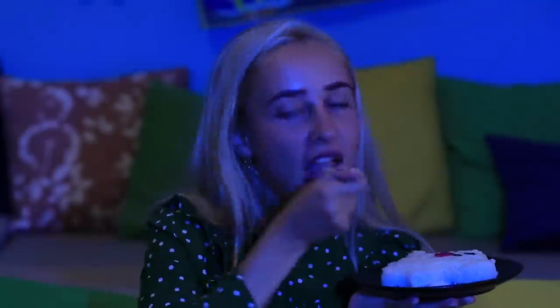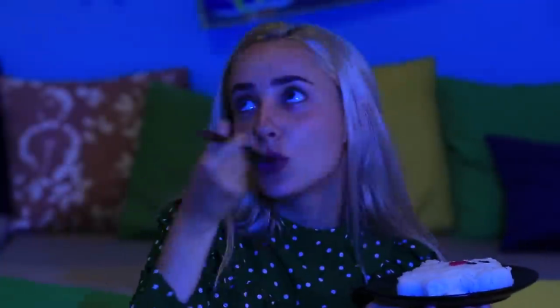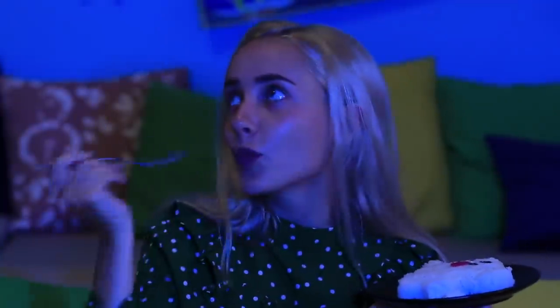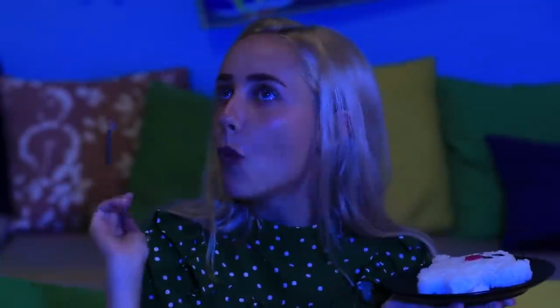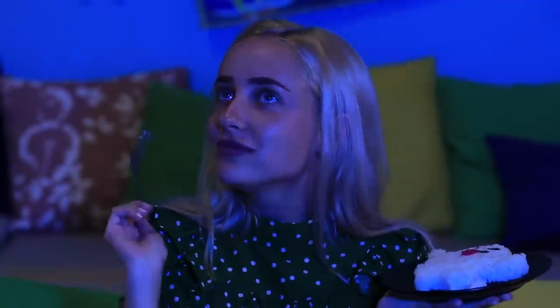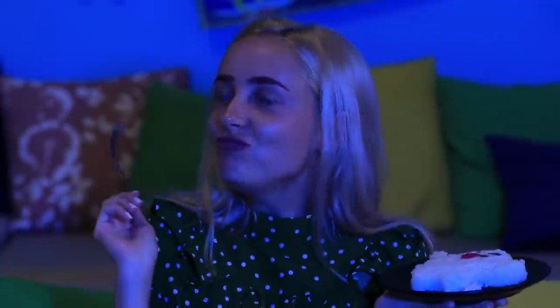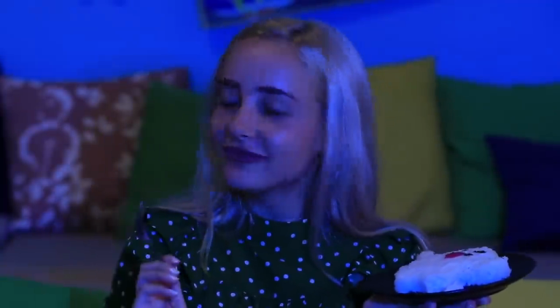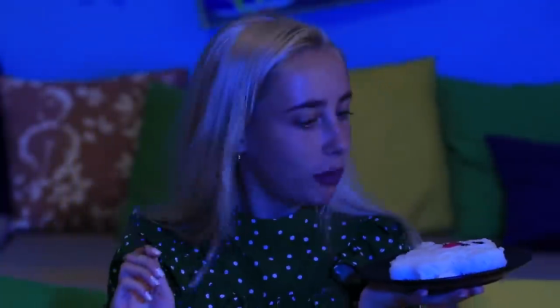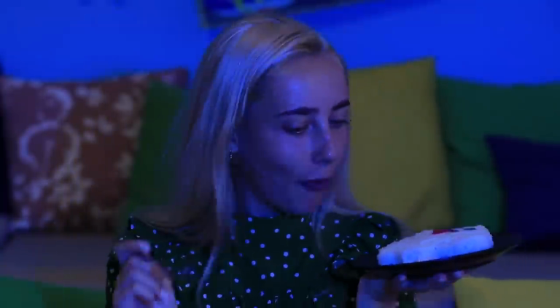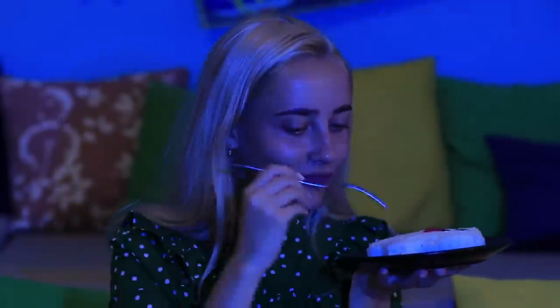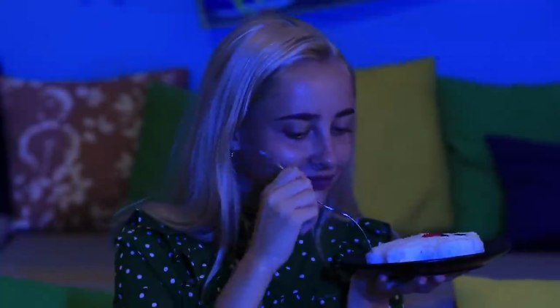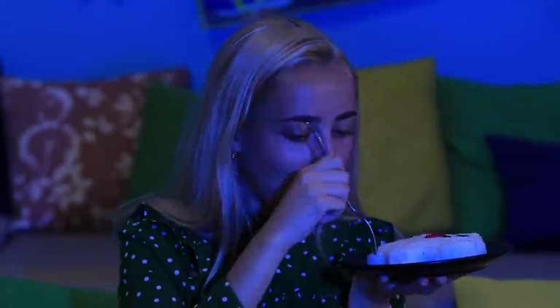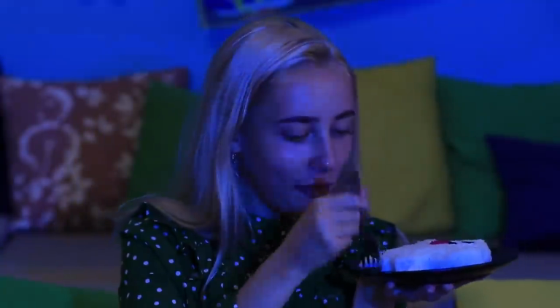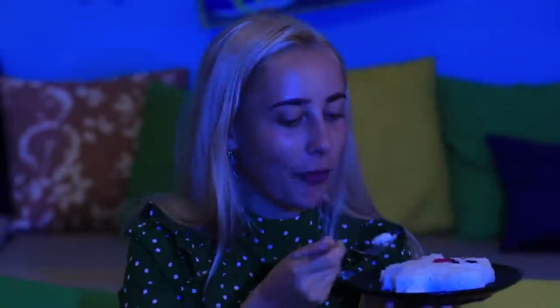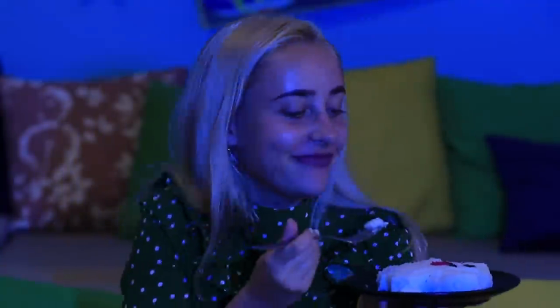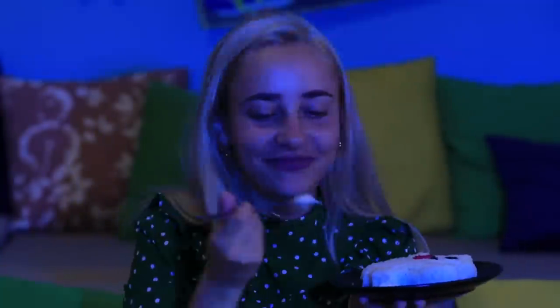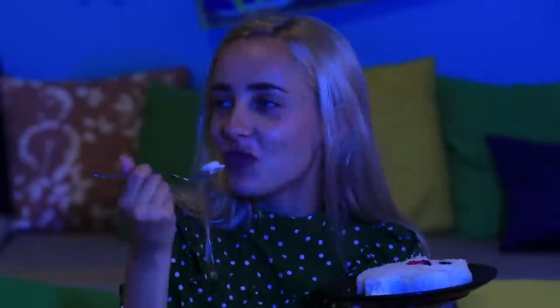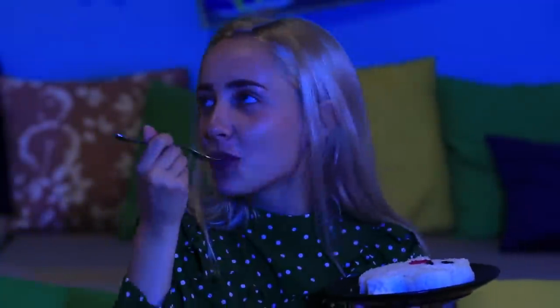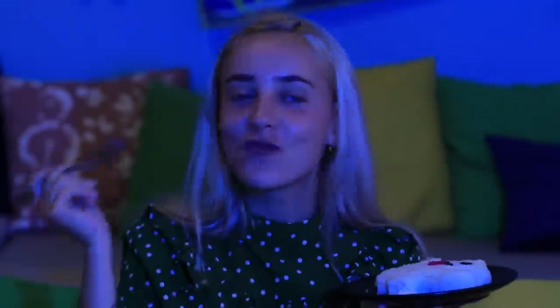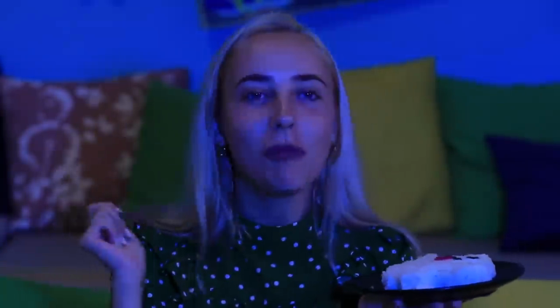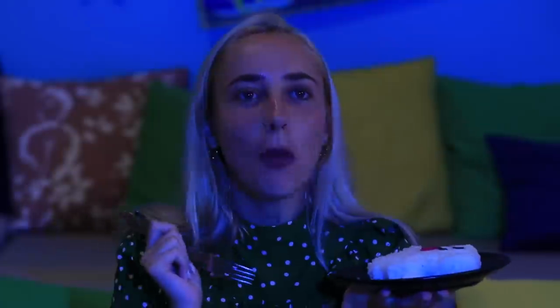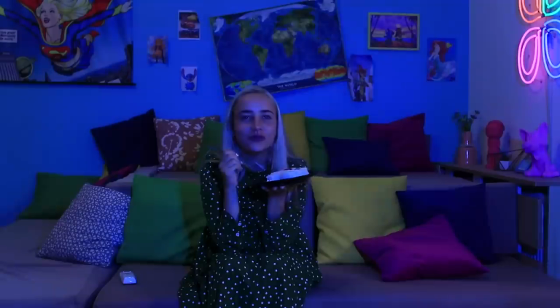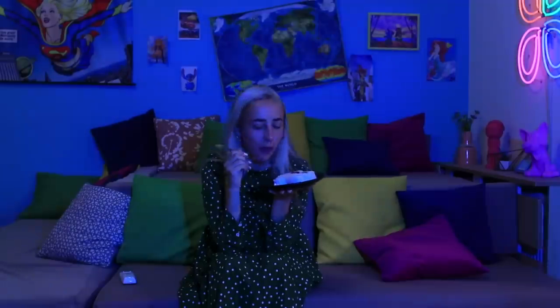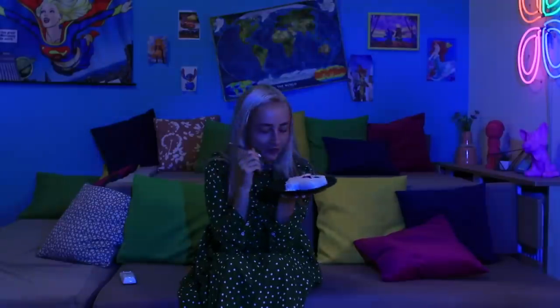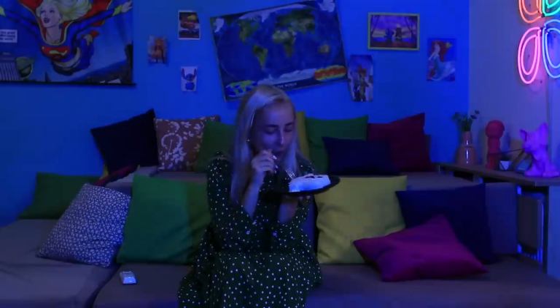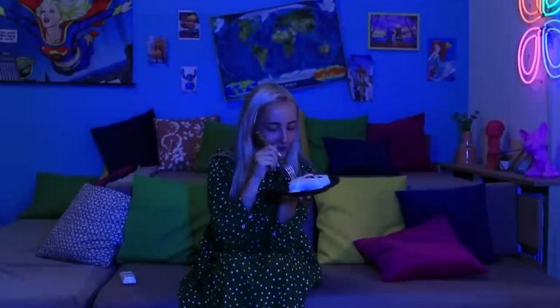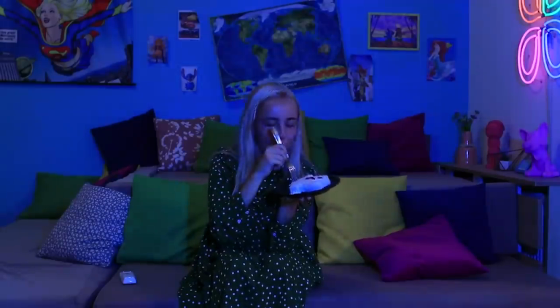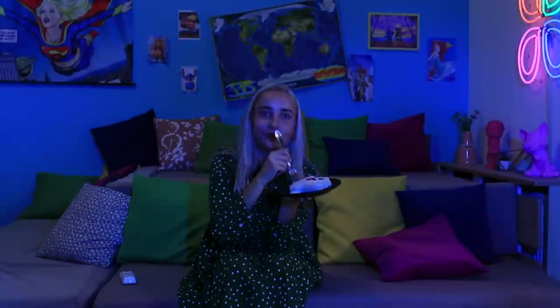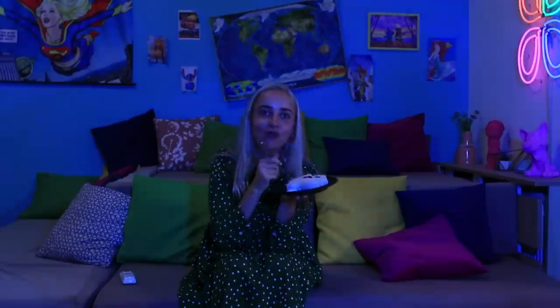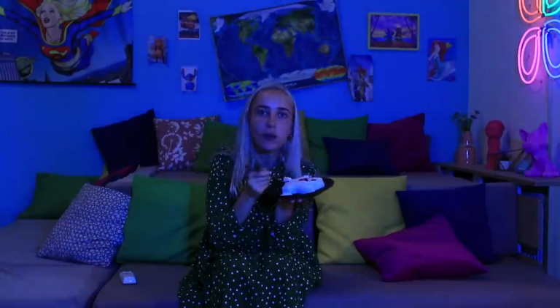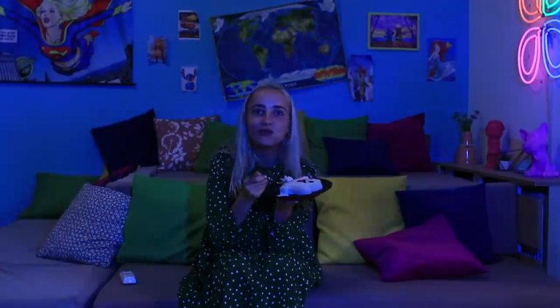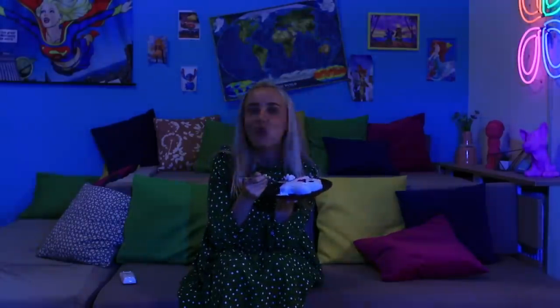Rice is very healthy! I'm not afraid of anything as long as I have food!